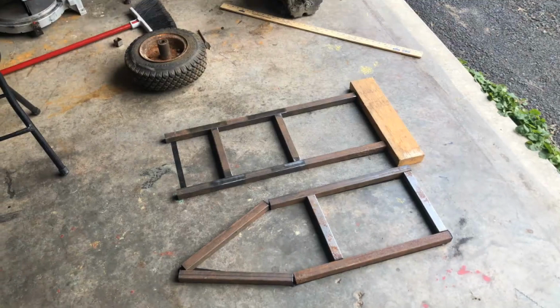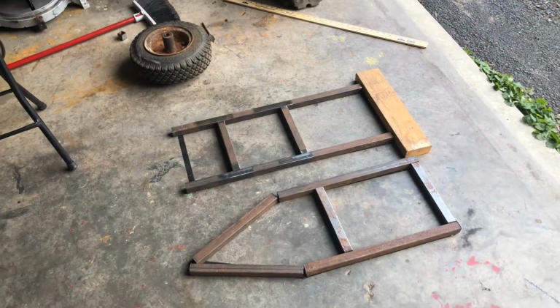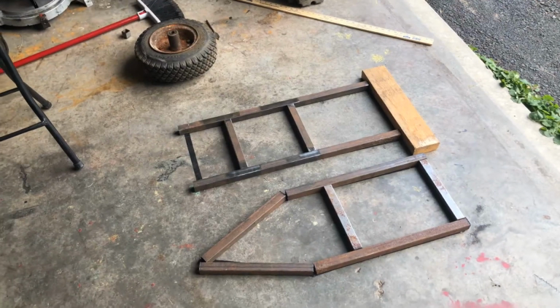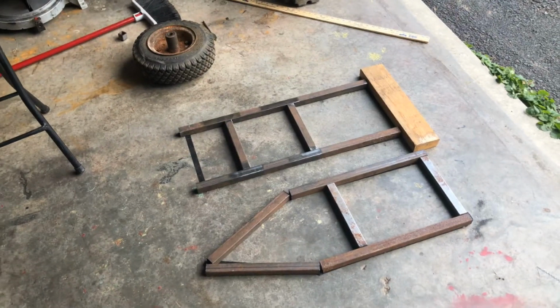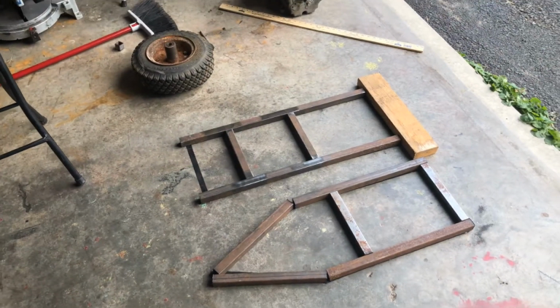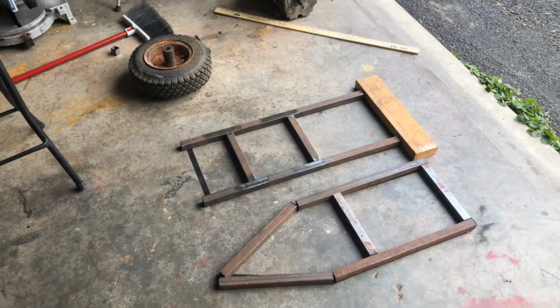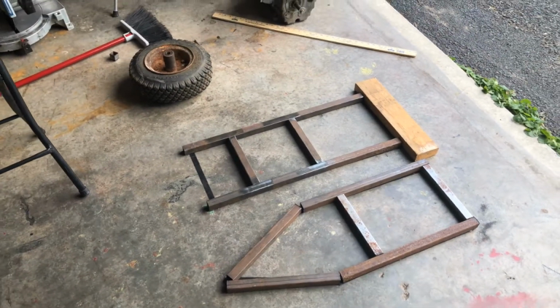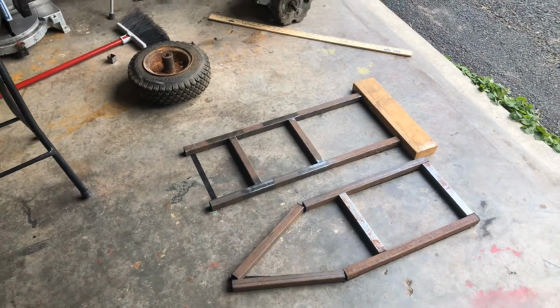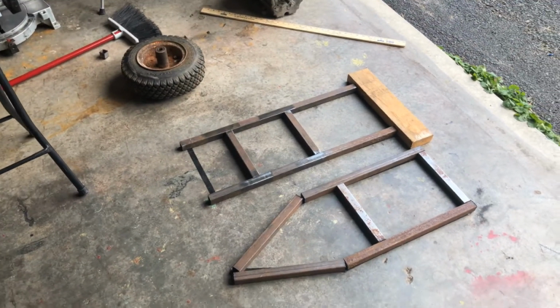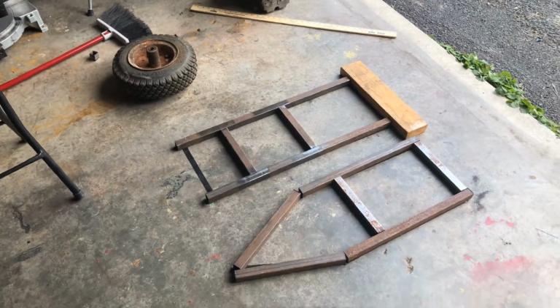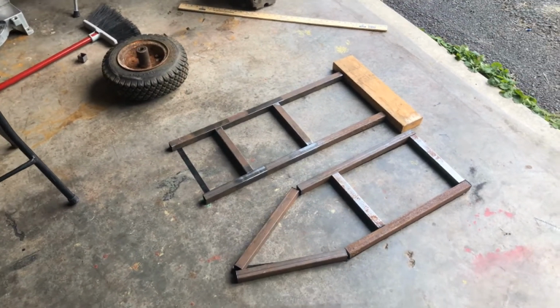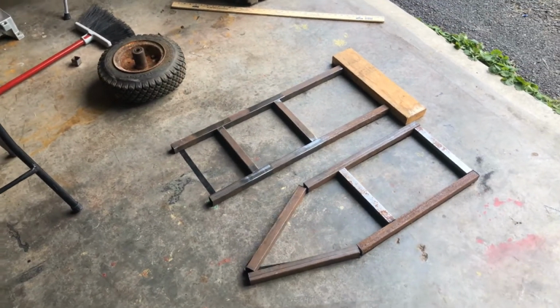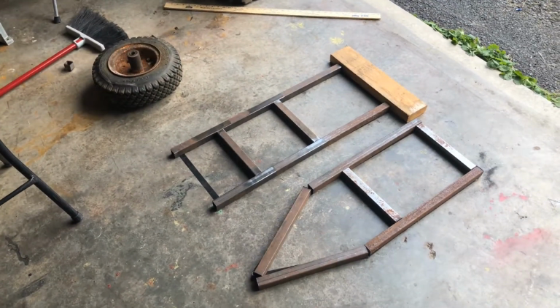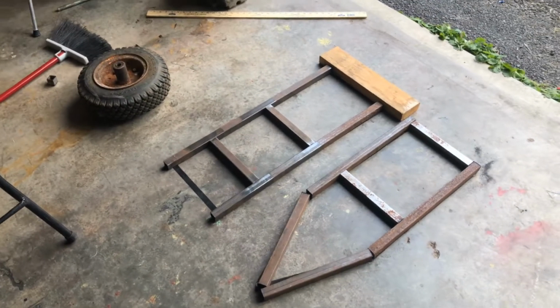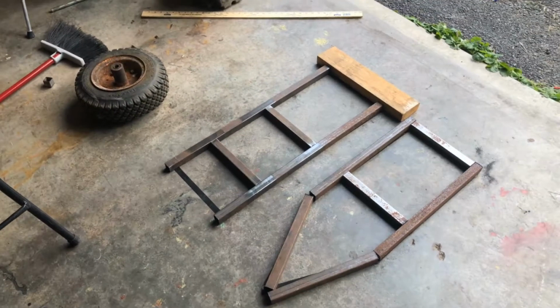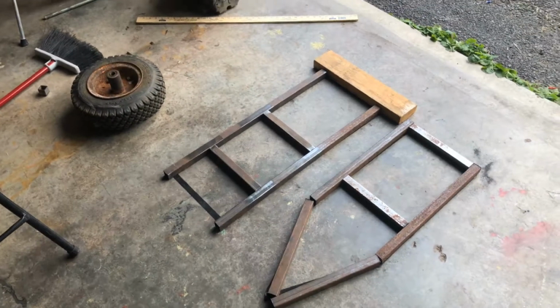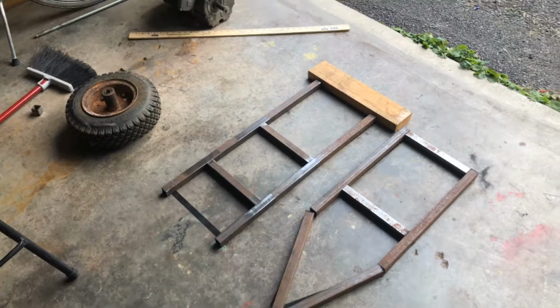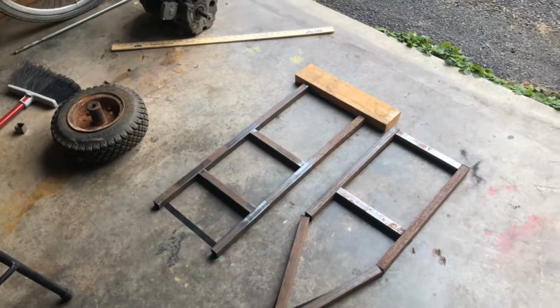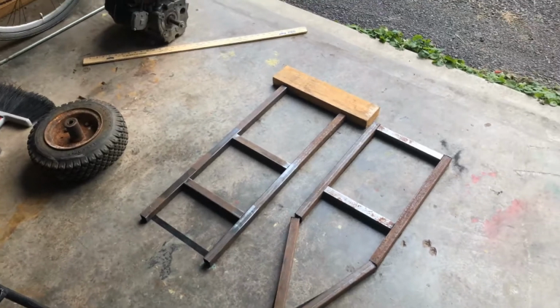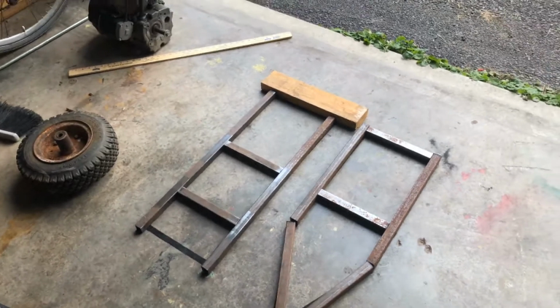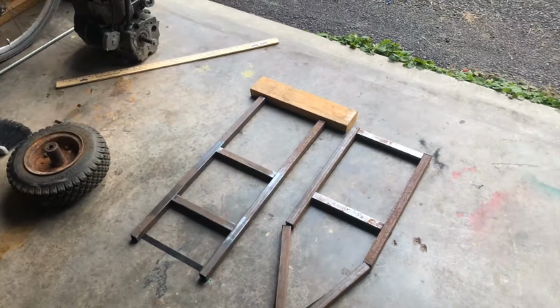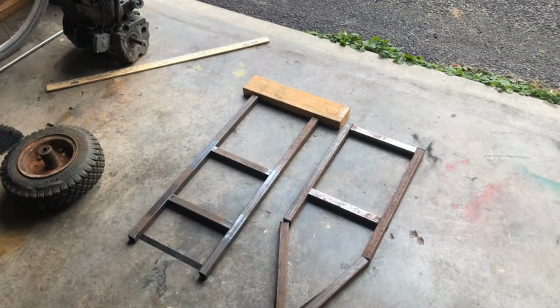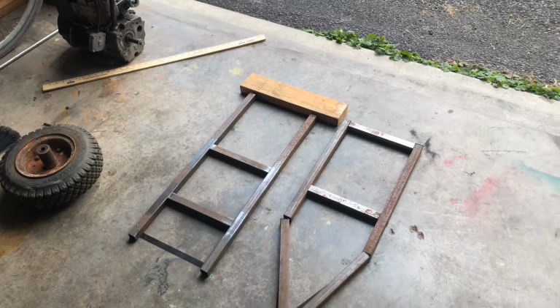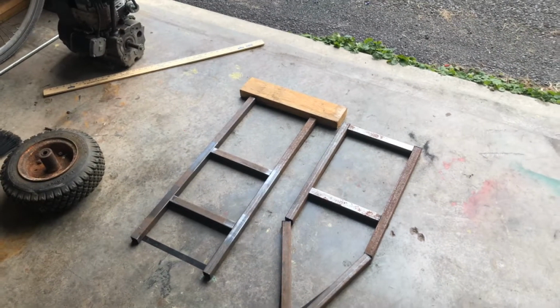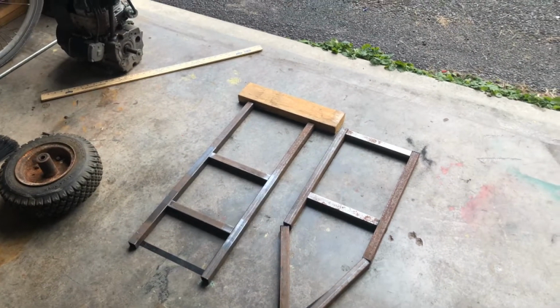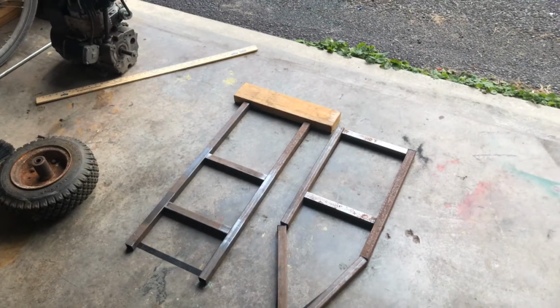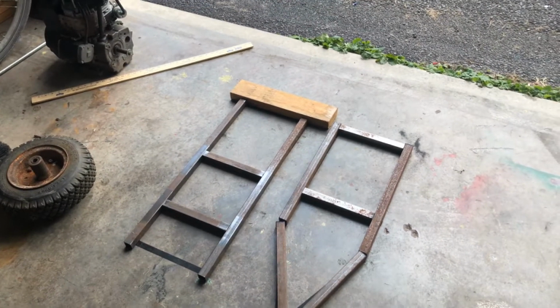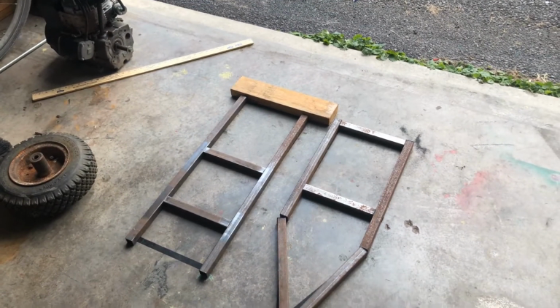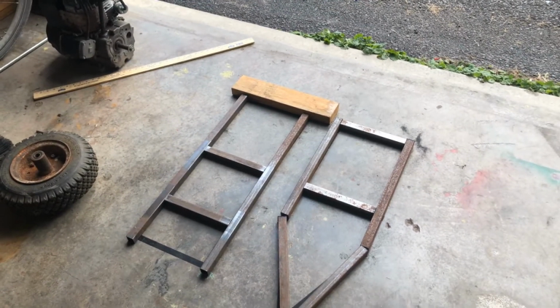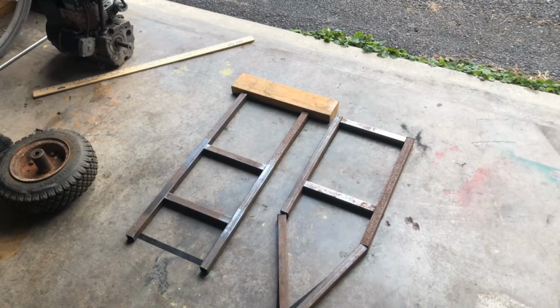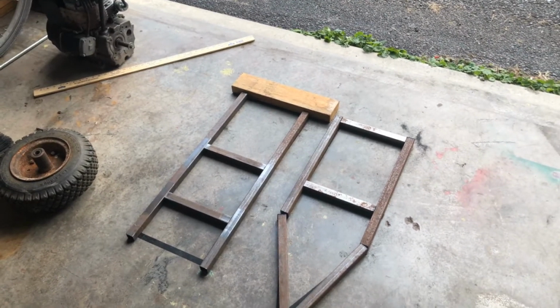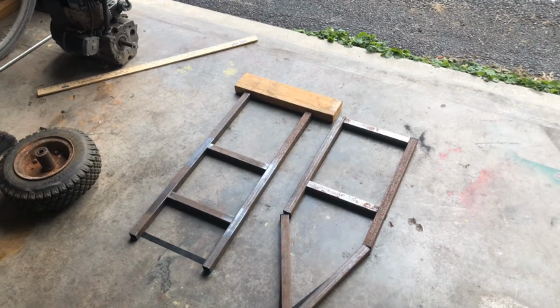It's now the next day, and last night we finished cutting out the pieces for the frame. So now we're ready to get clamping and welding.